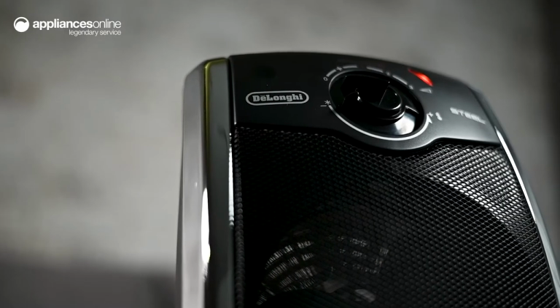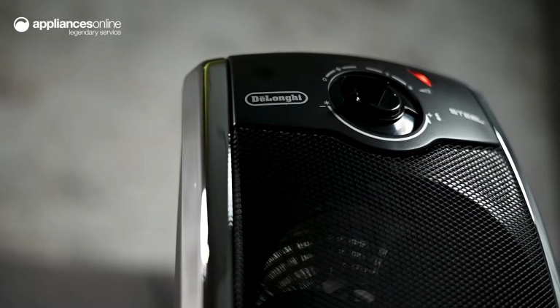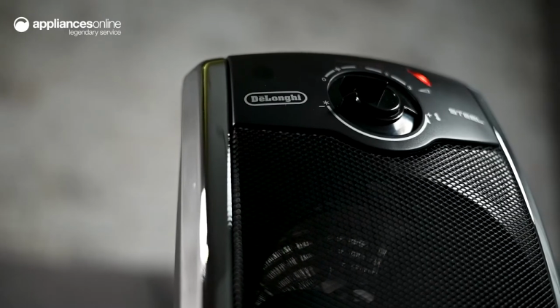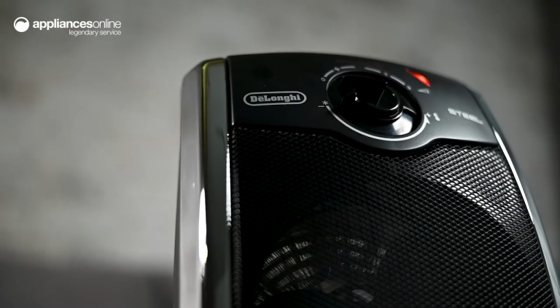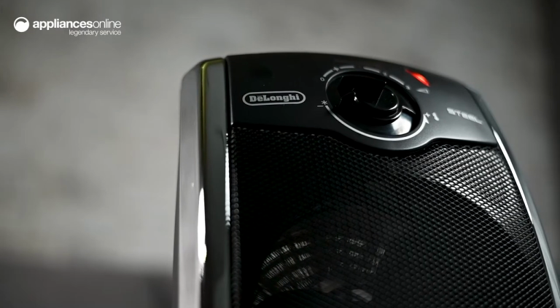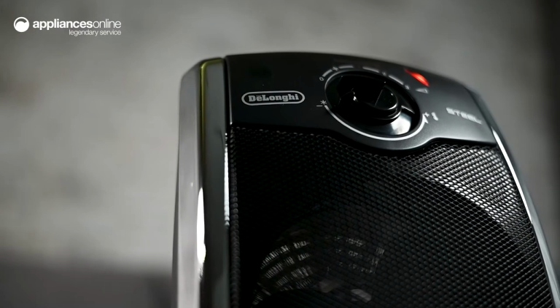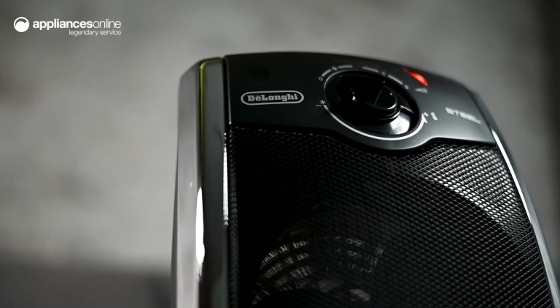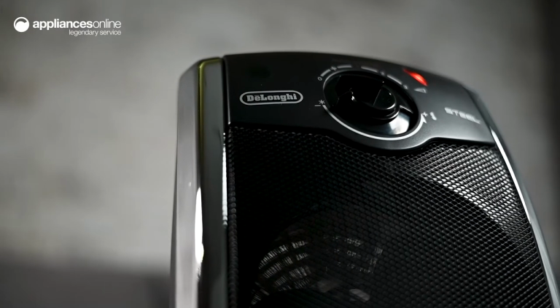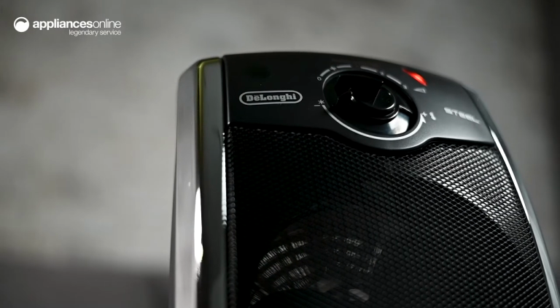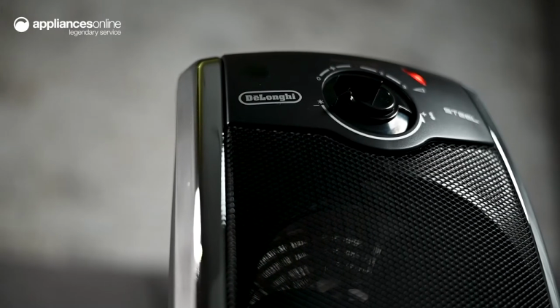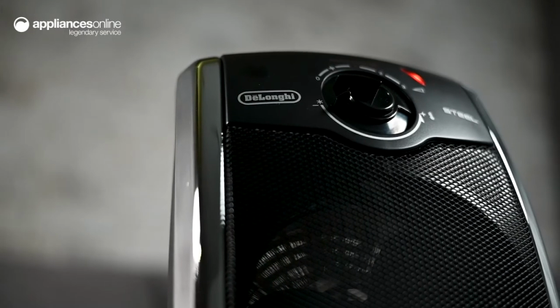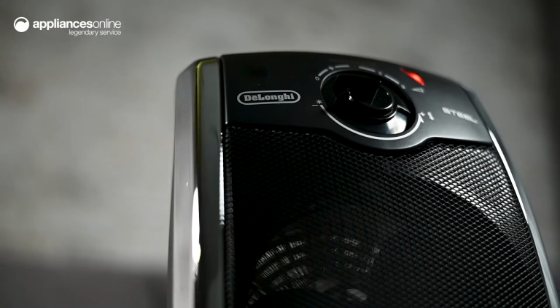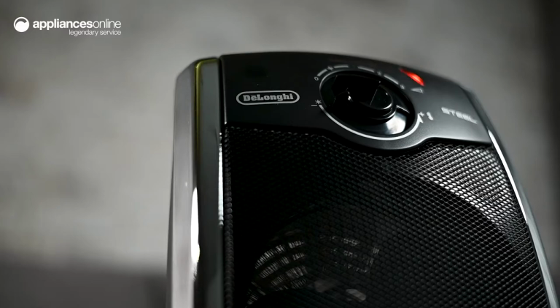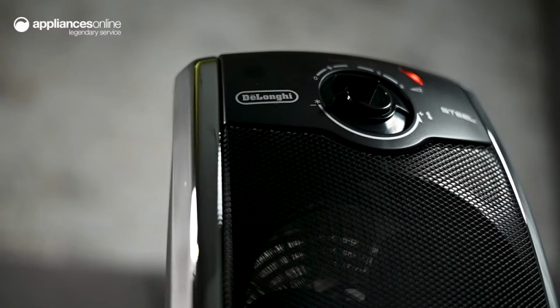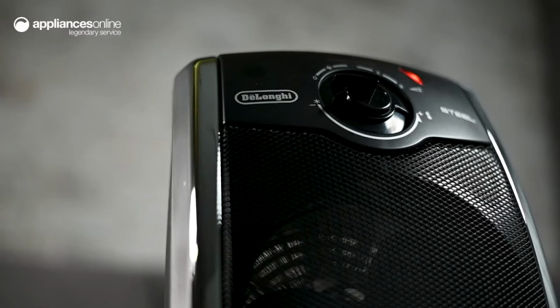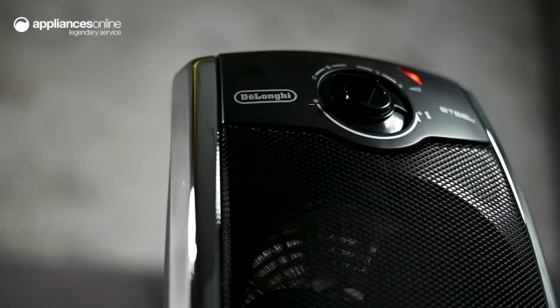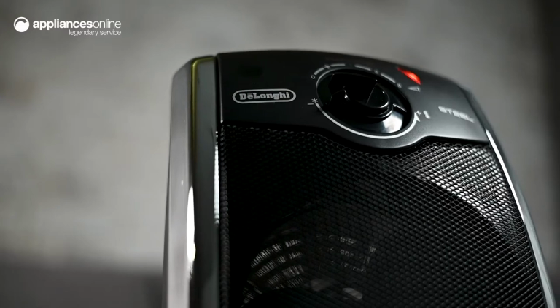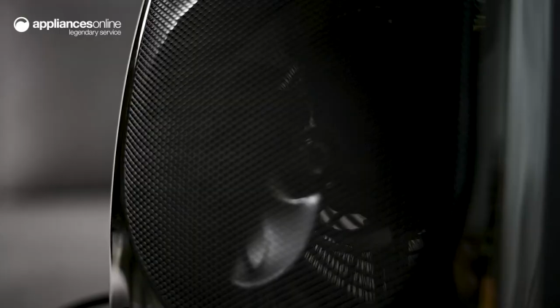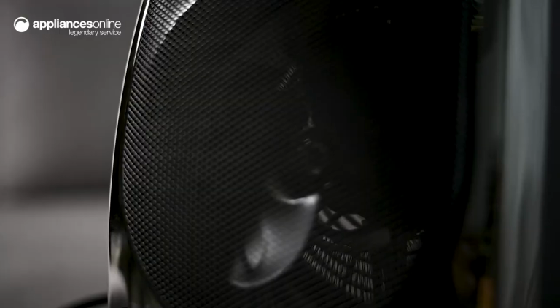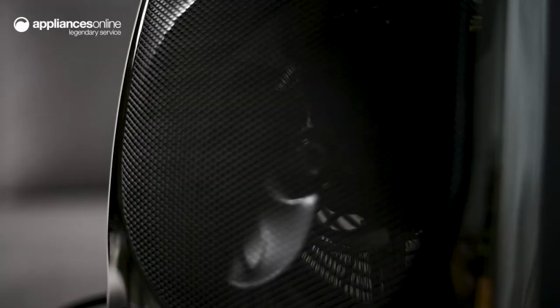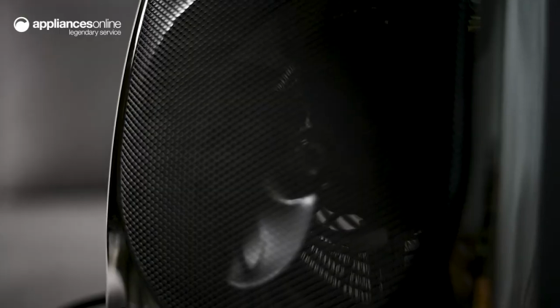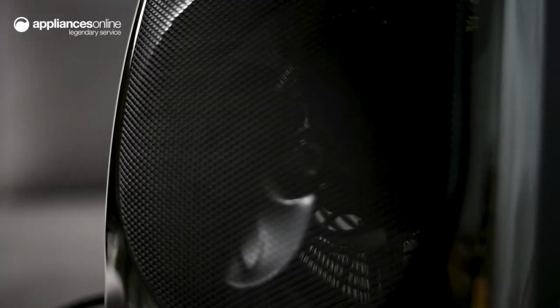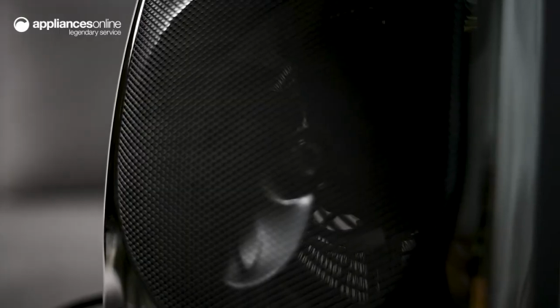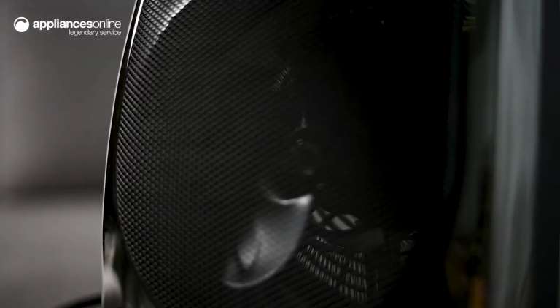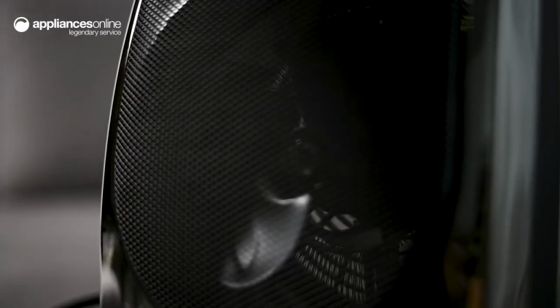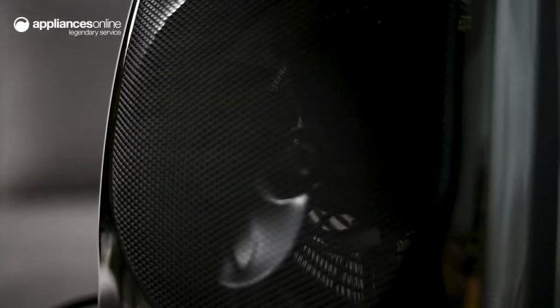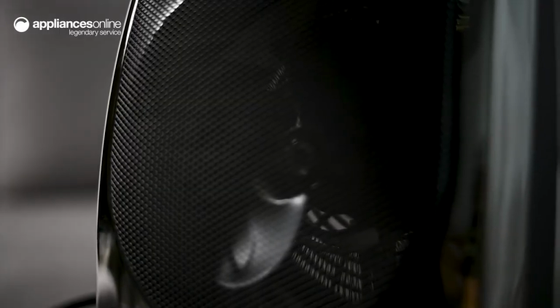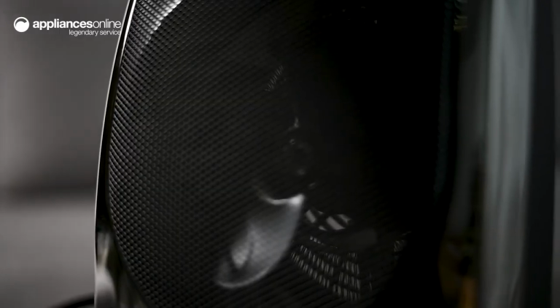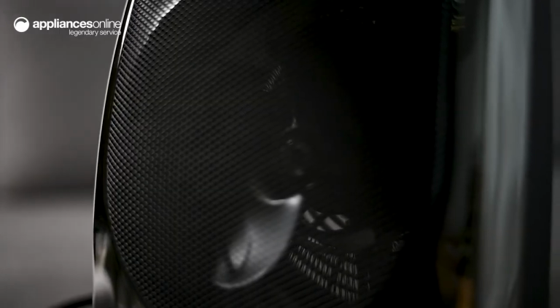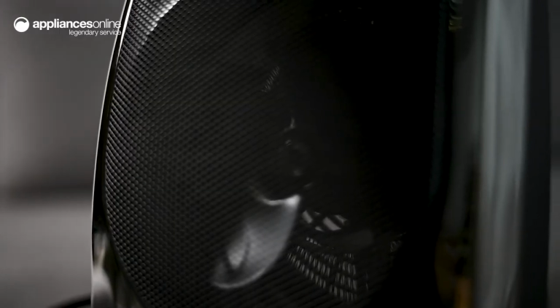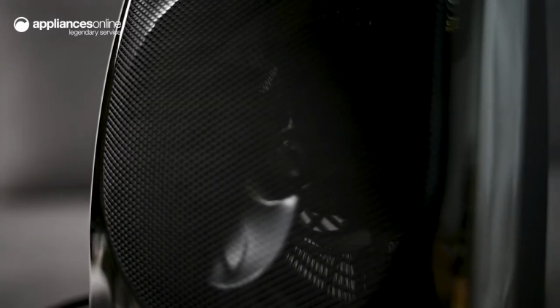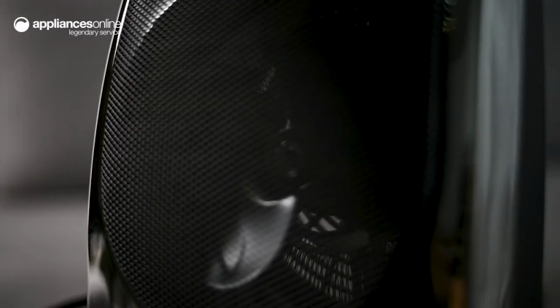these heaters are constructed with a steel front cover, providing increased durability and safety.